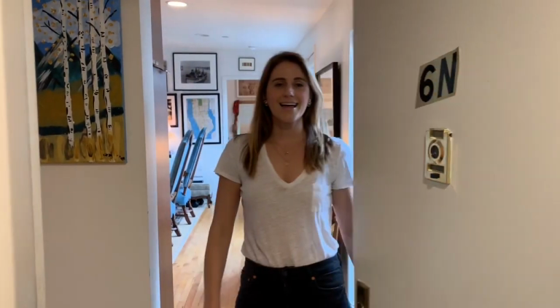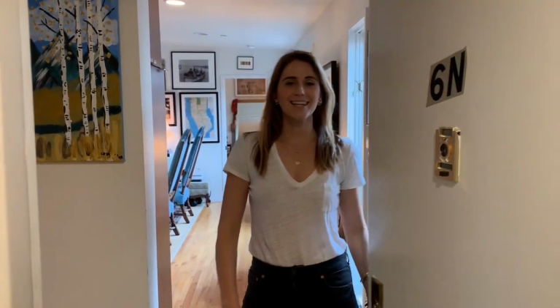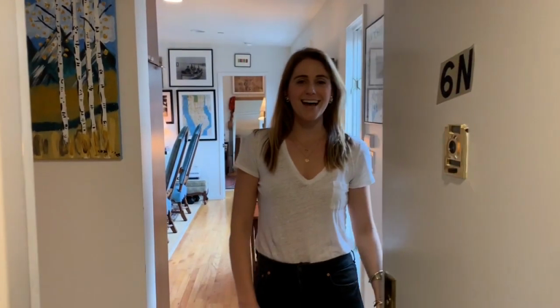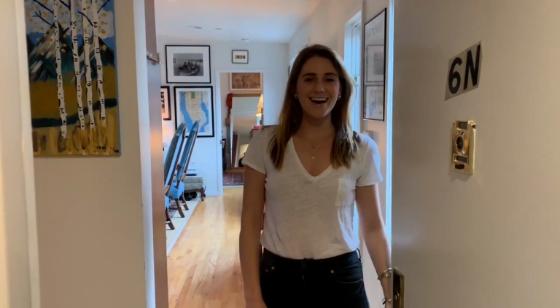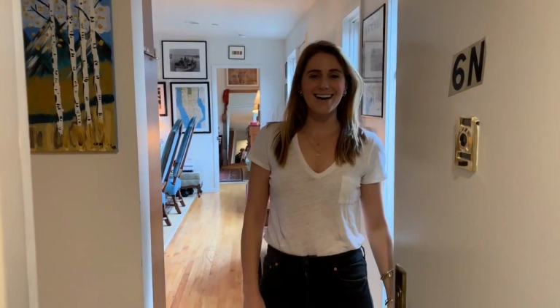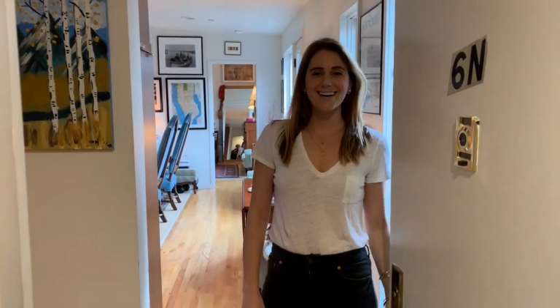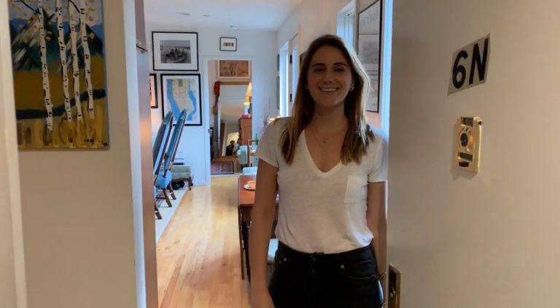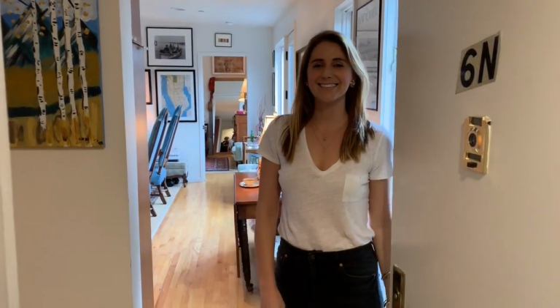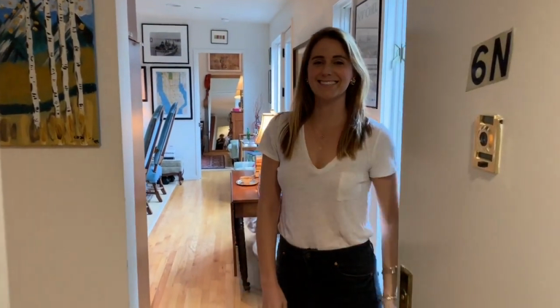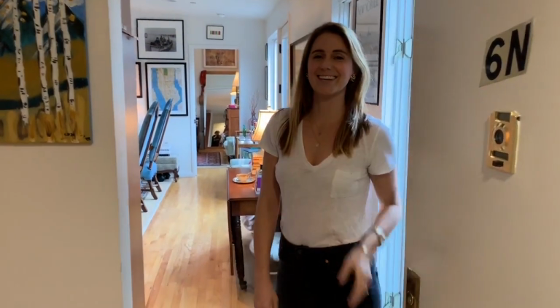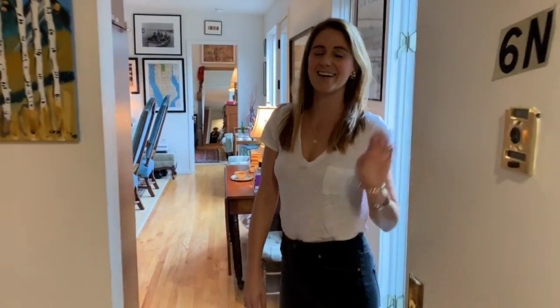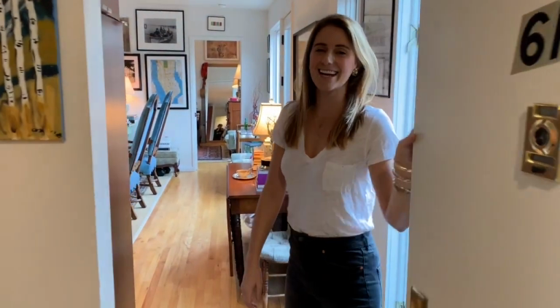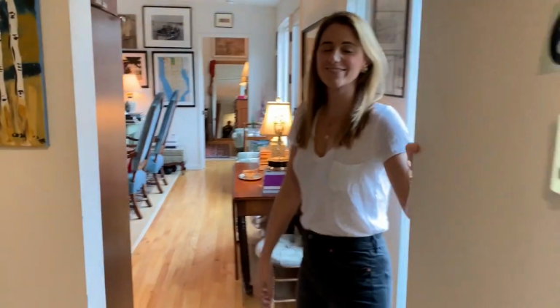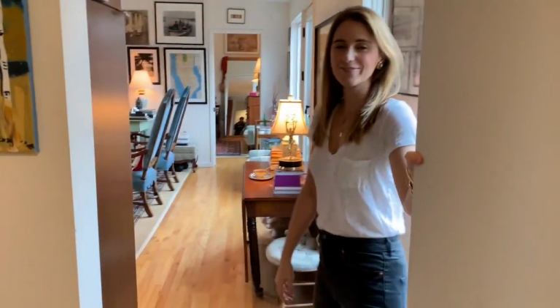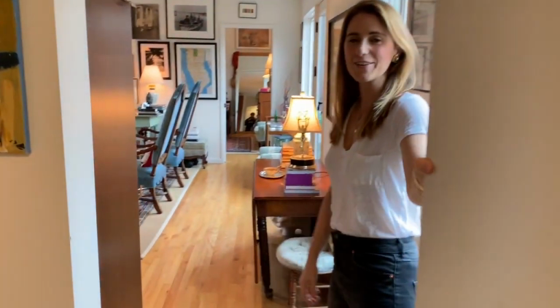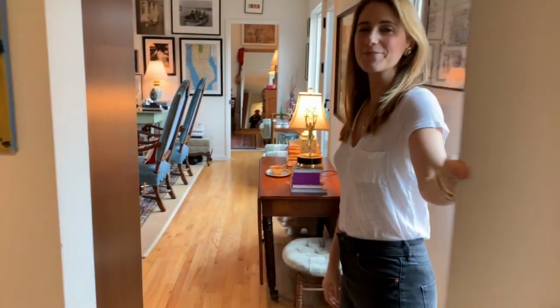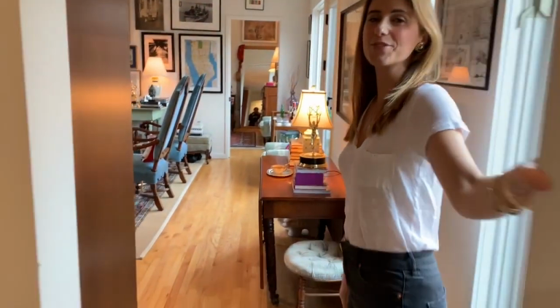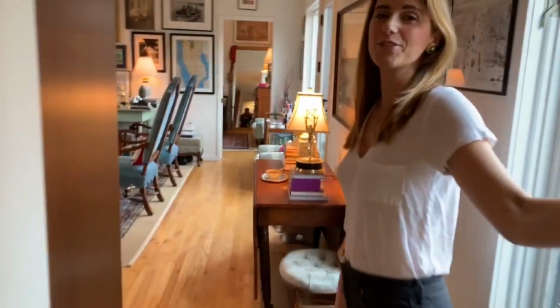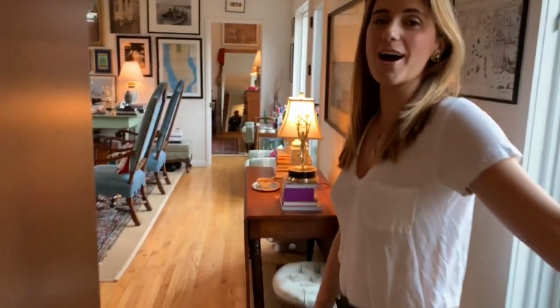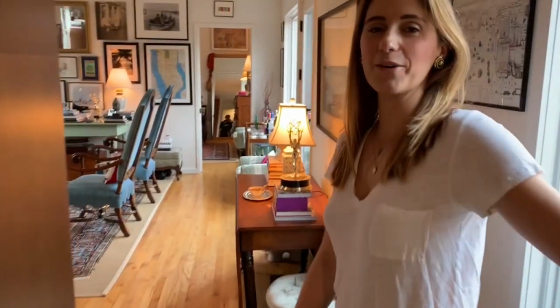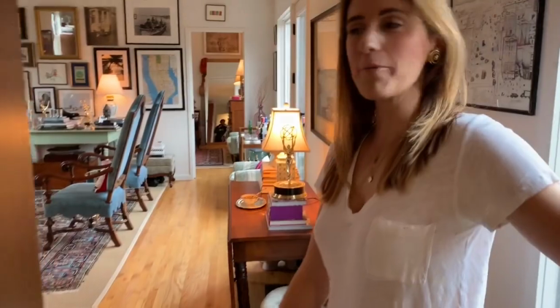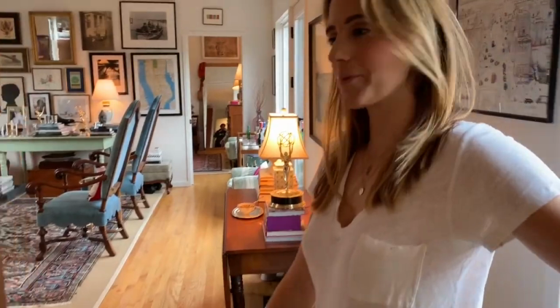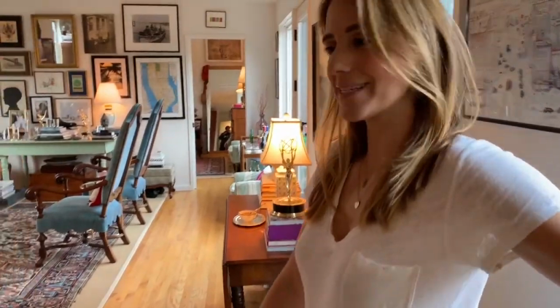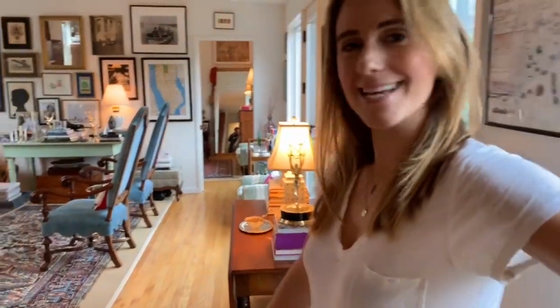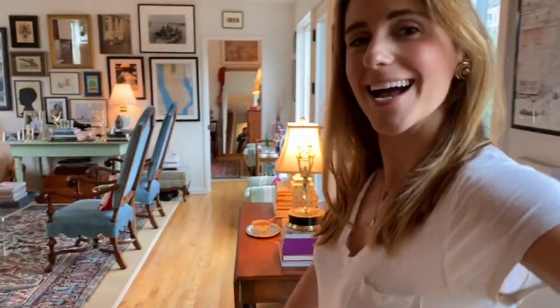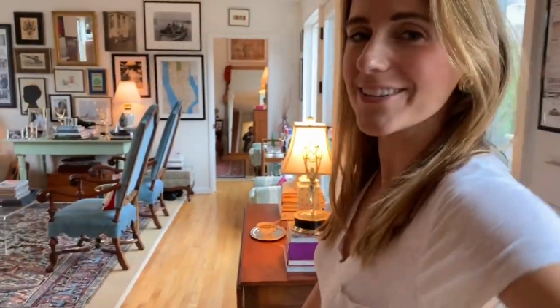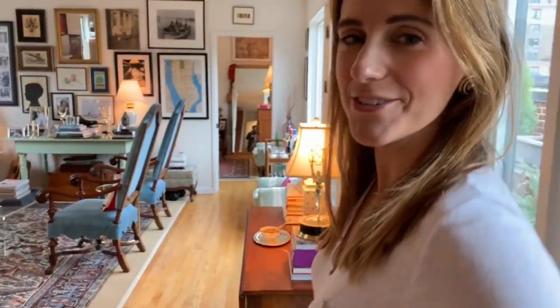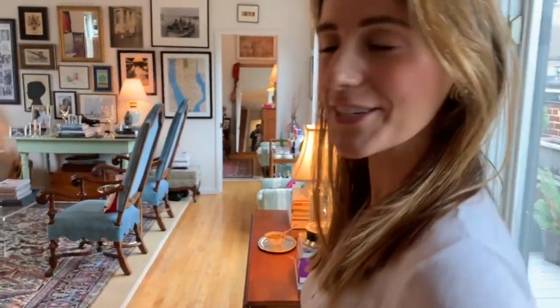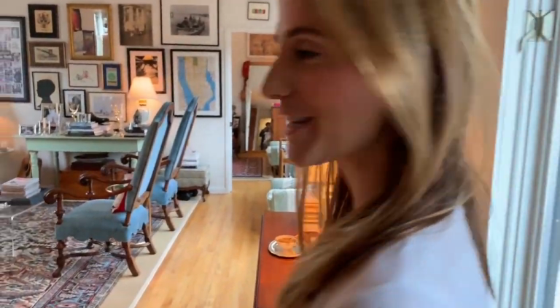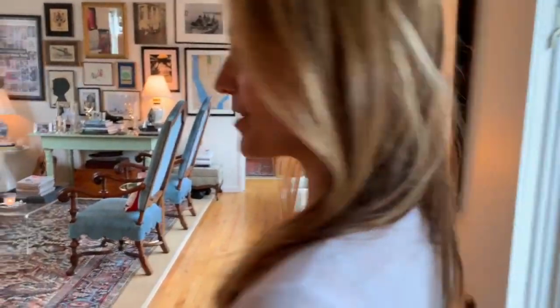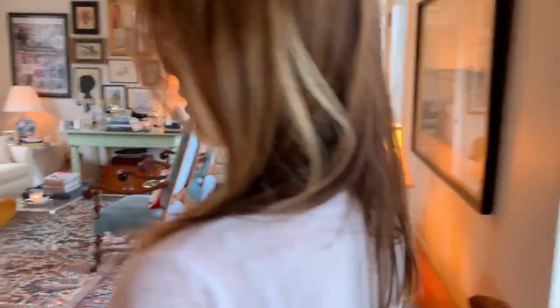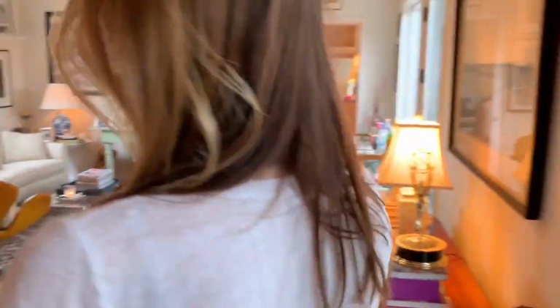Hello! Come on in. Welcome to our Upper West Side New York City apartment.